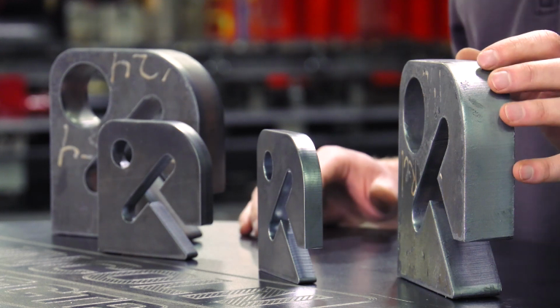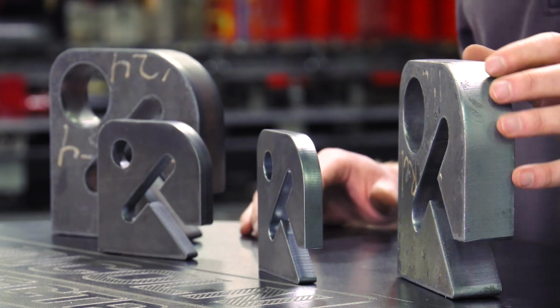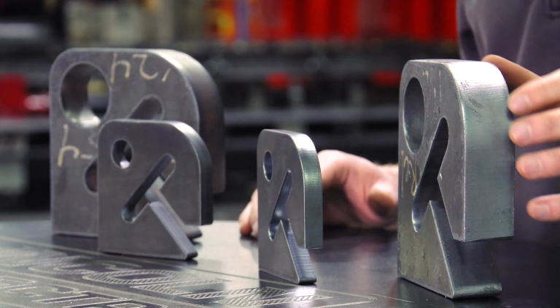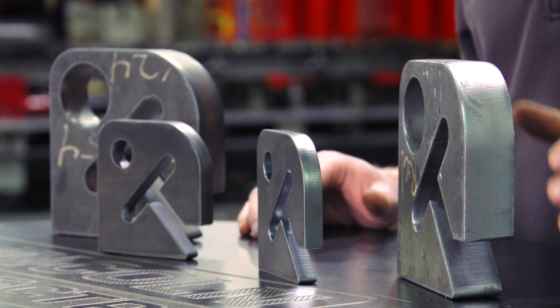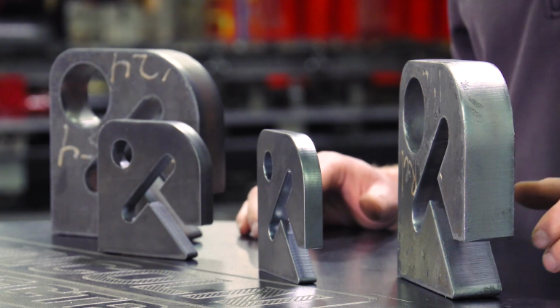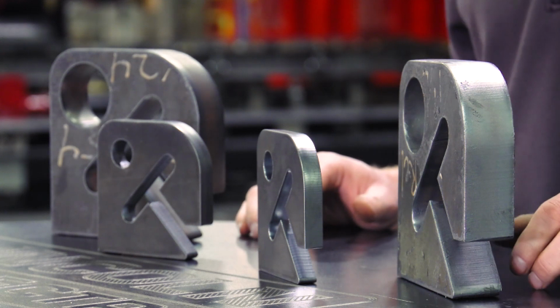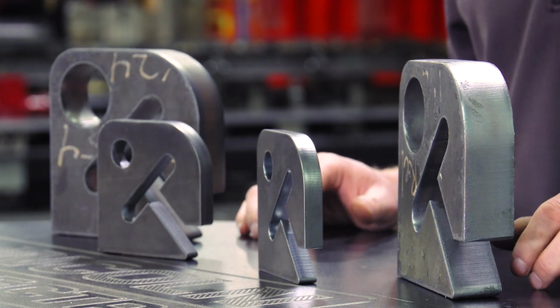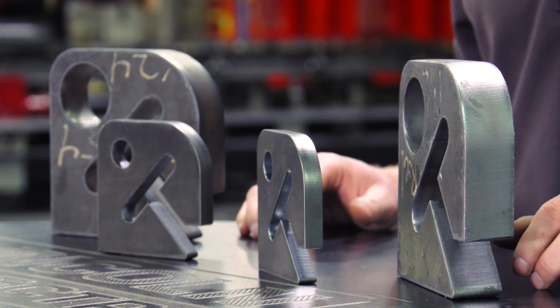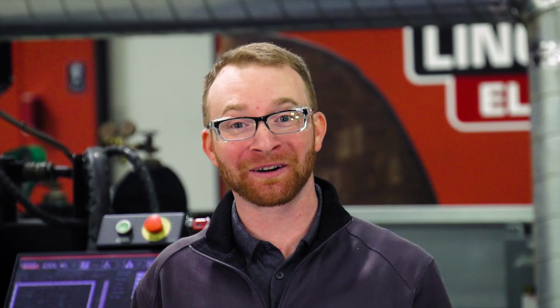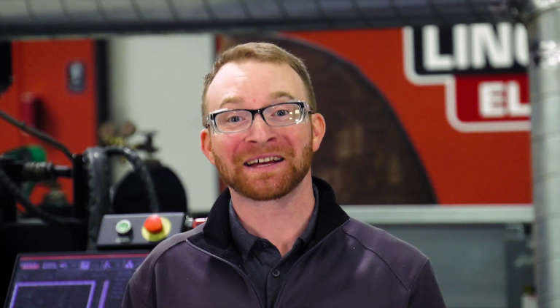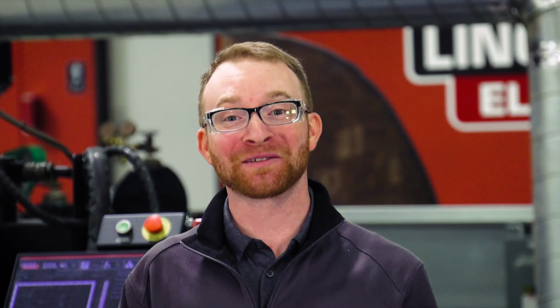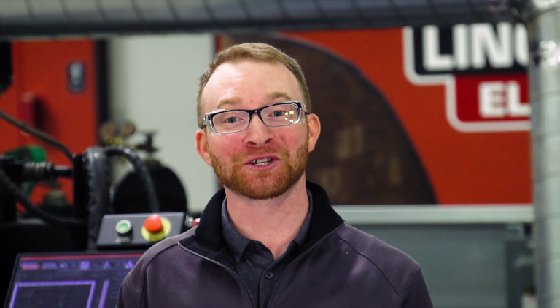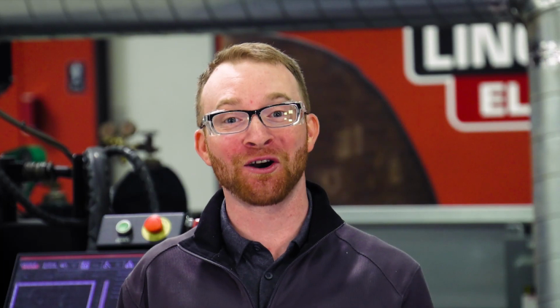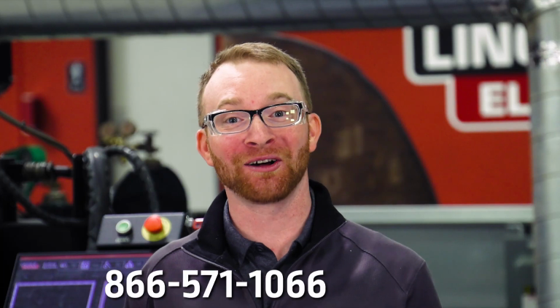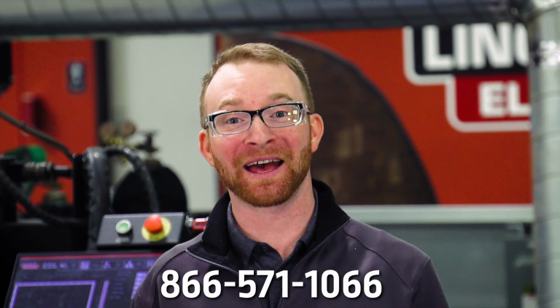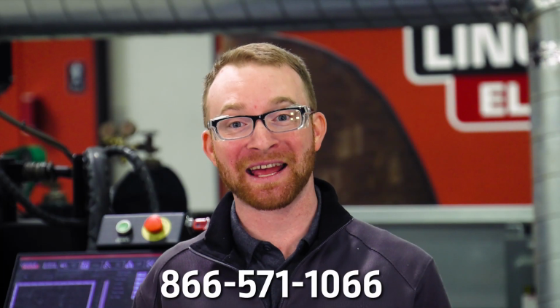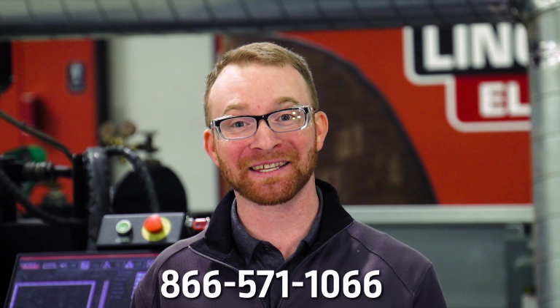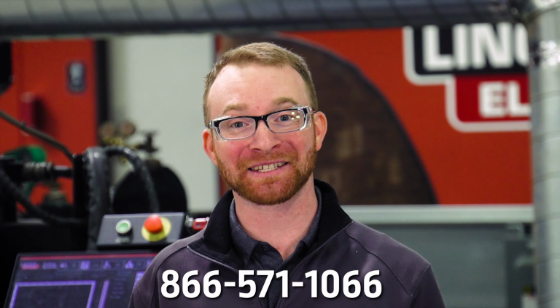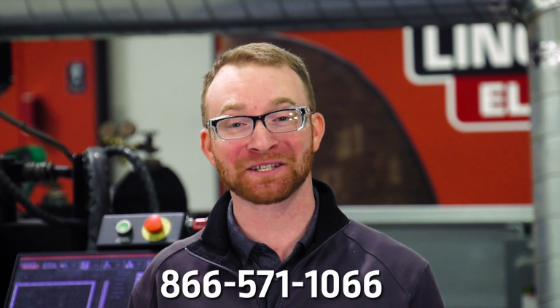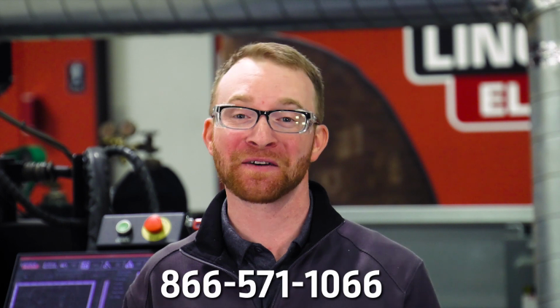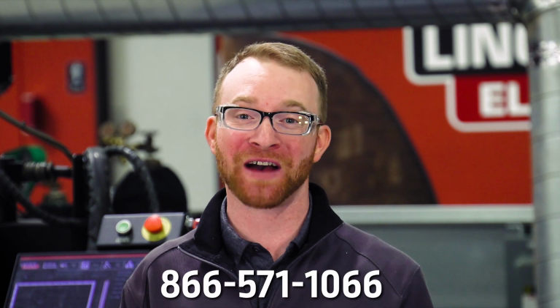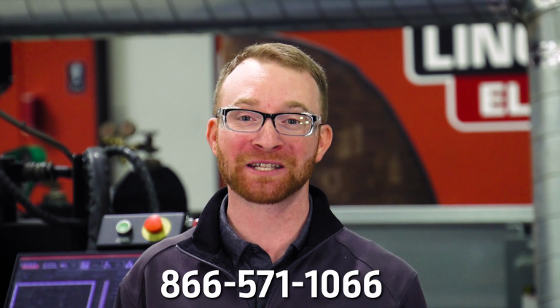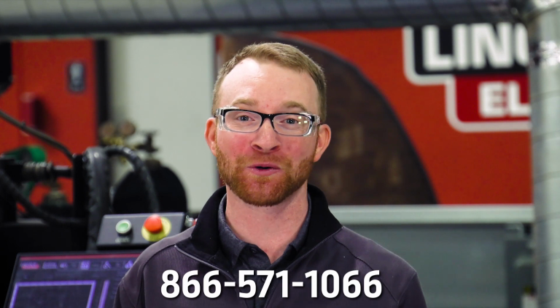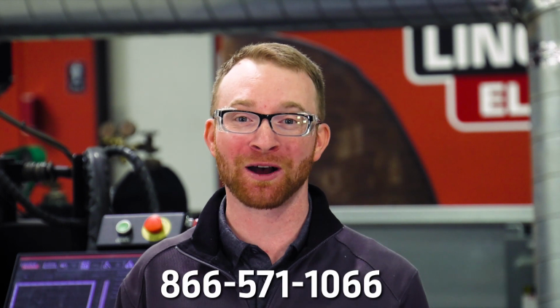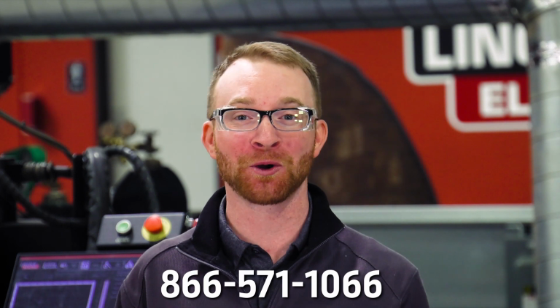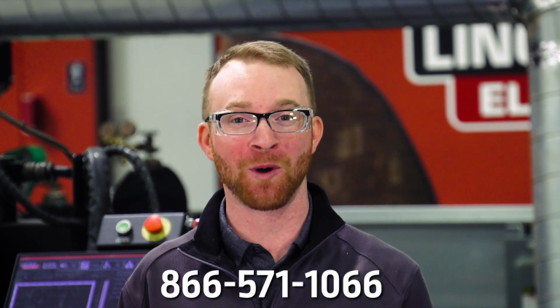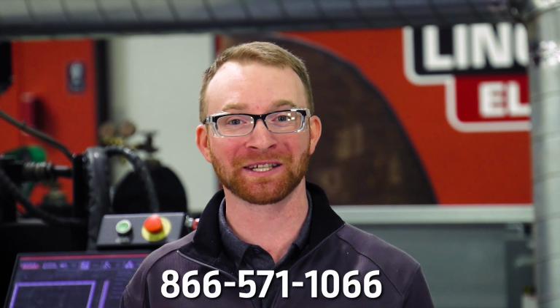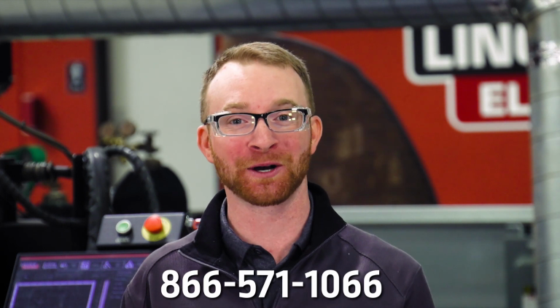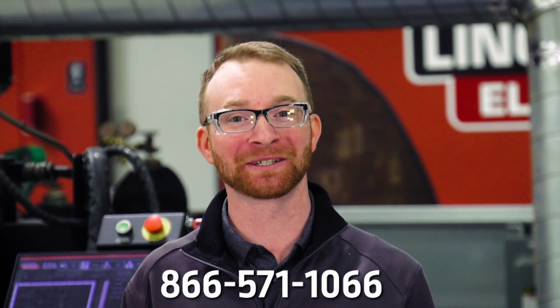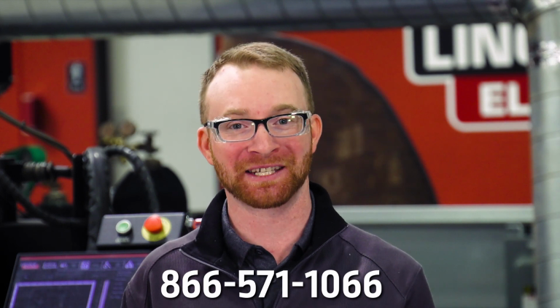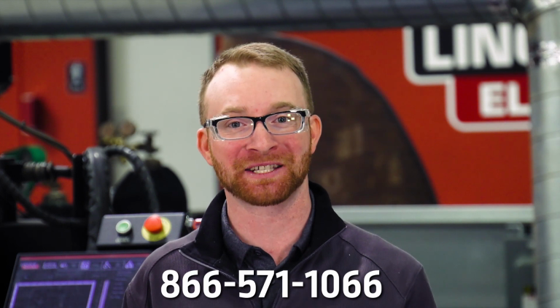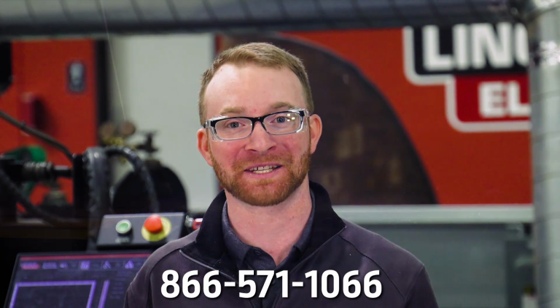If you want to learn more, give us a call at 866-571-1066.